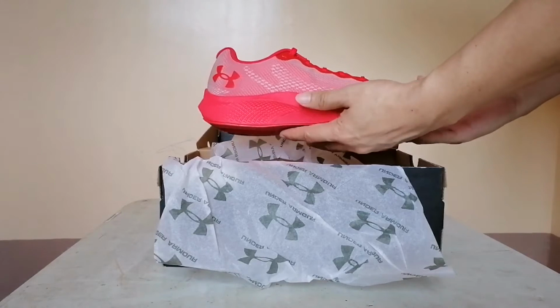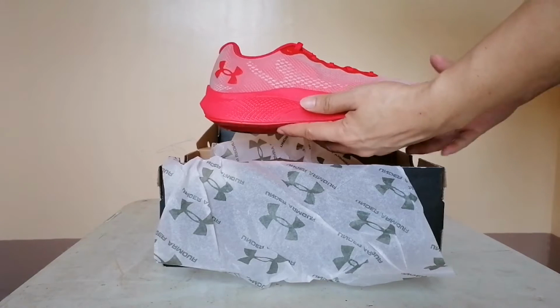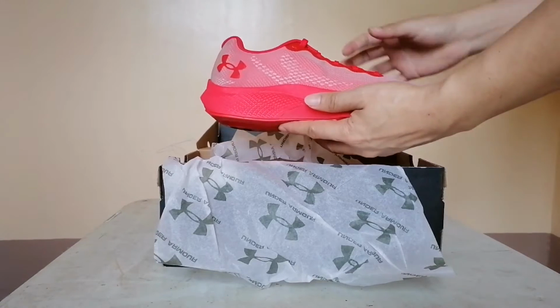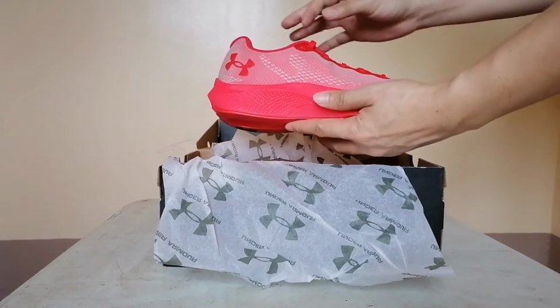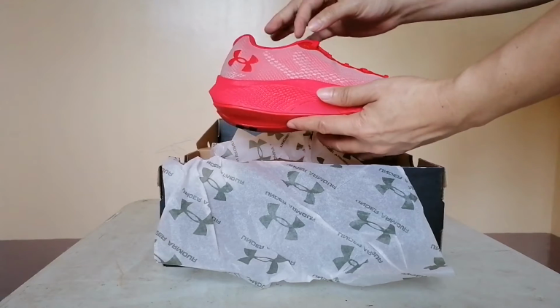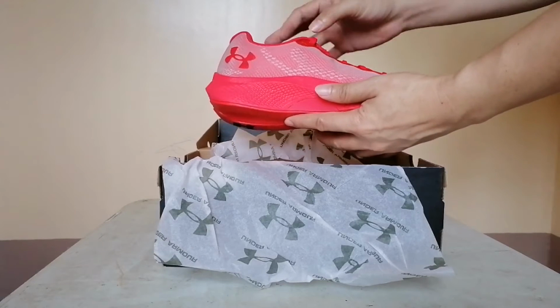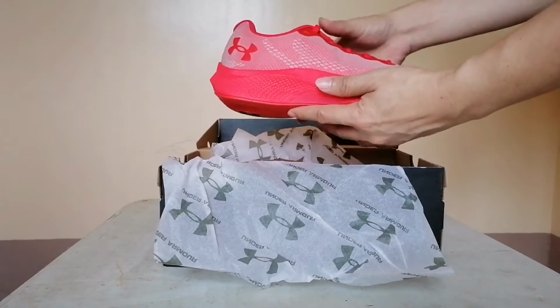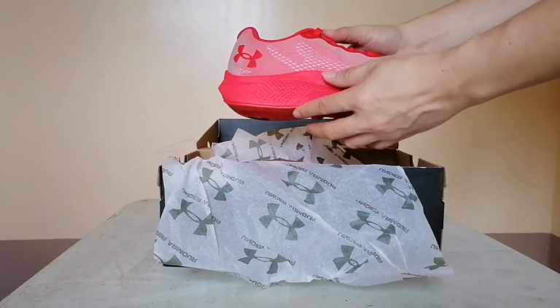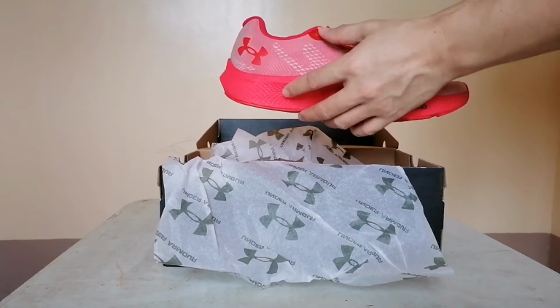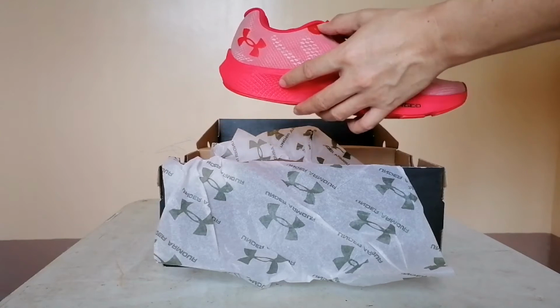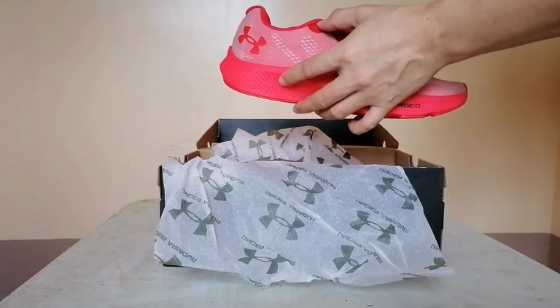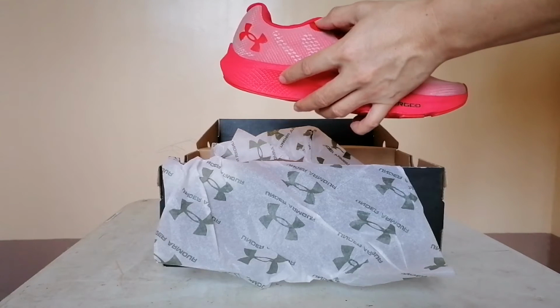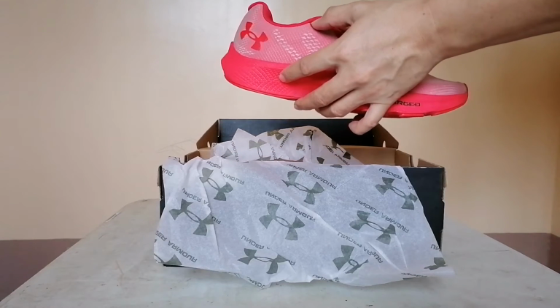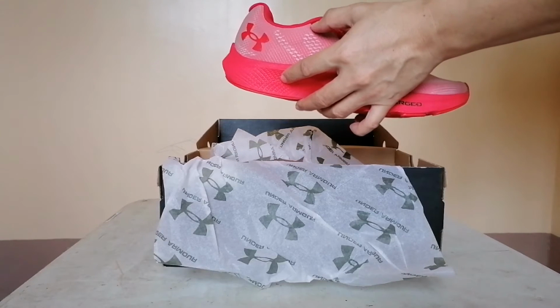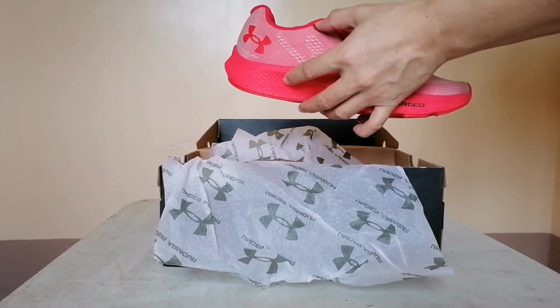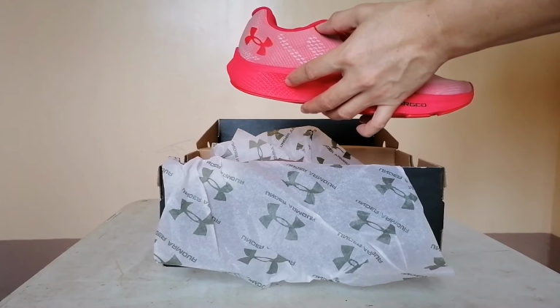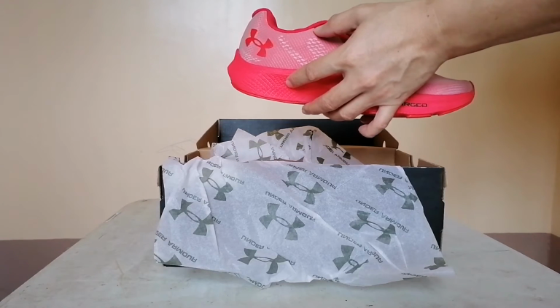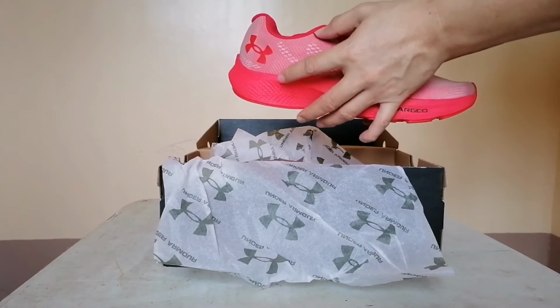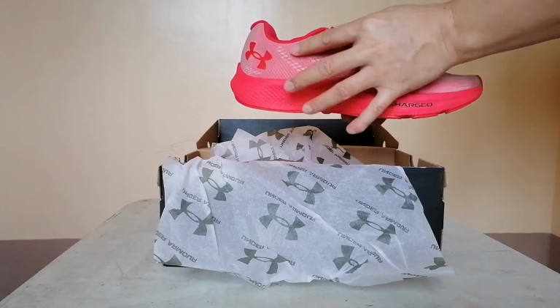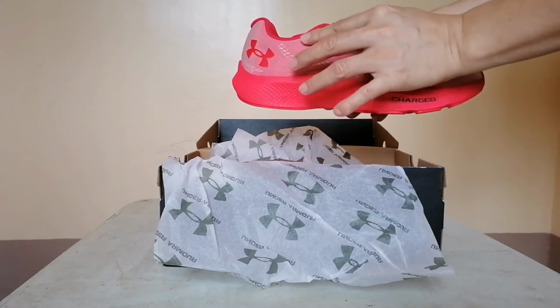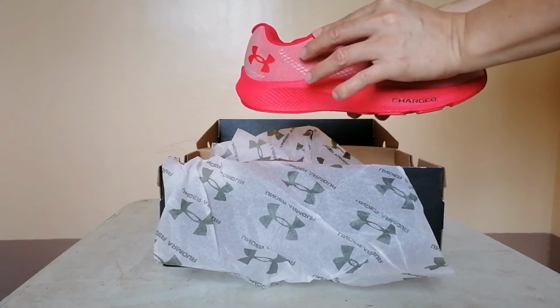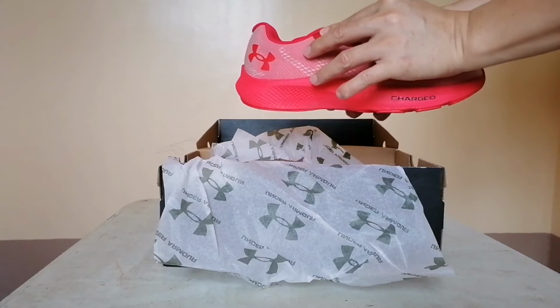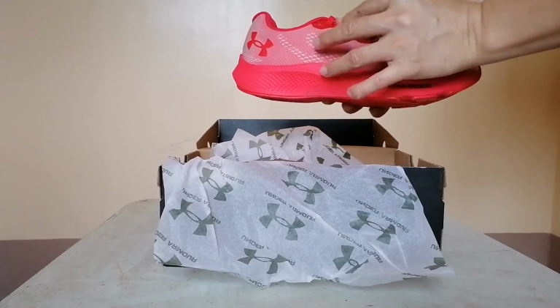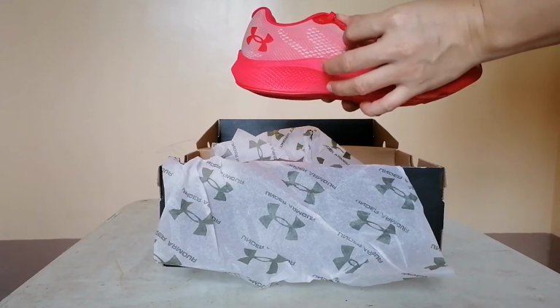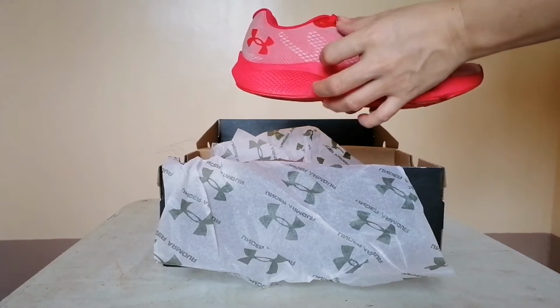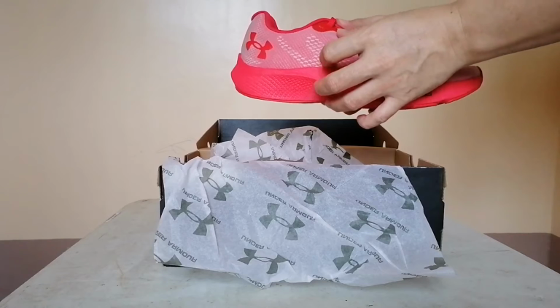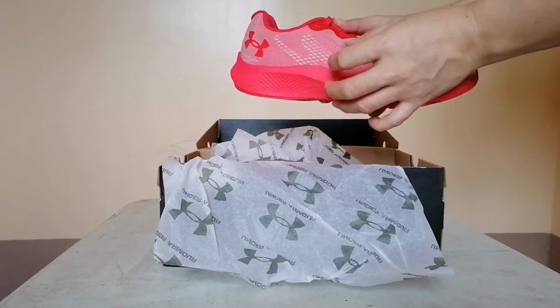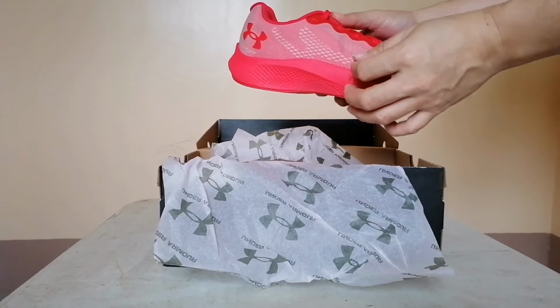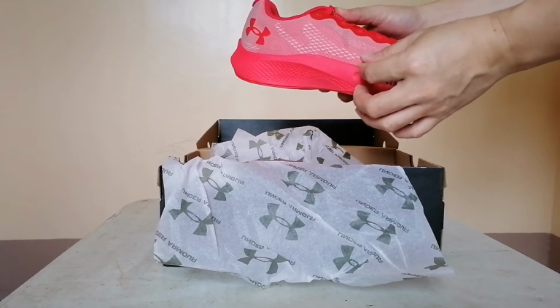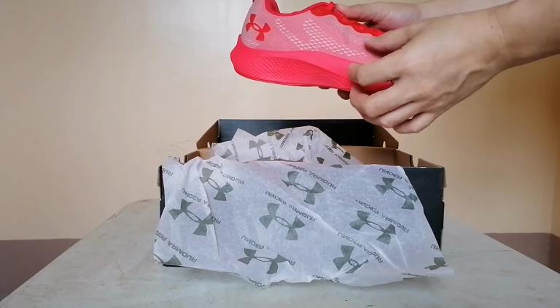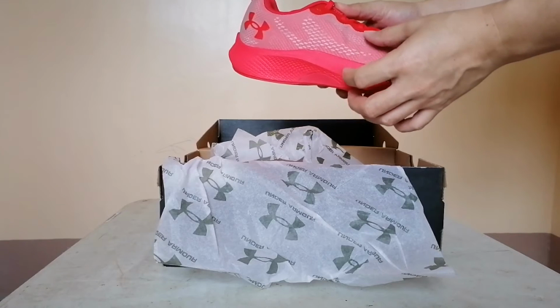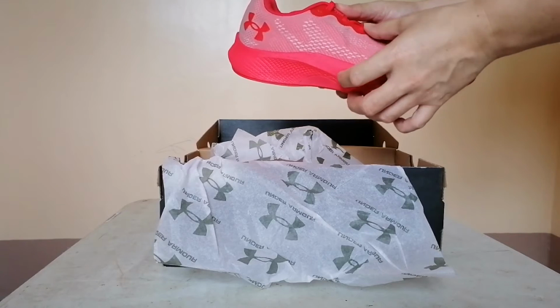This is Sneaker Gears. Today we're having a Professional Gears overview on Under Armour's all-new training lineup.